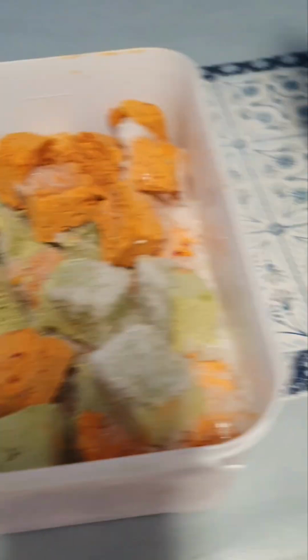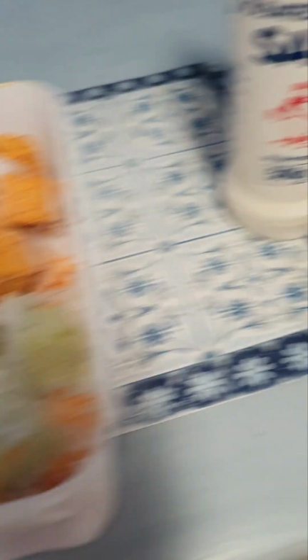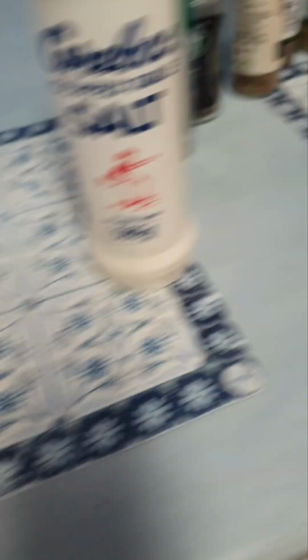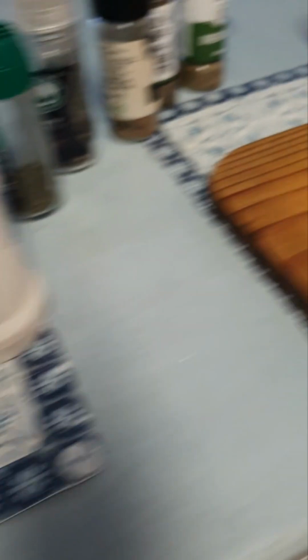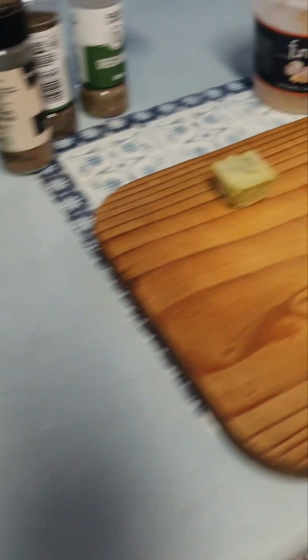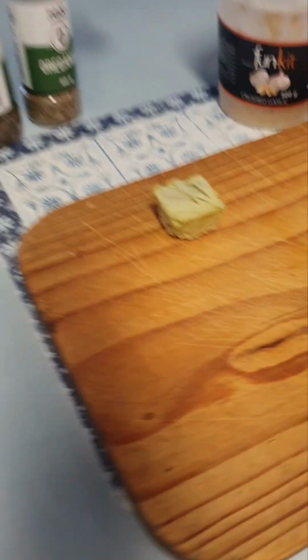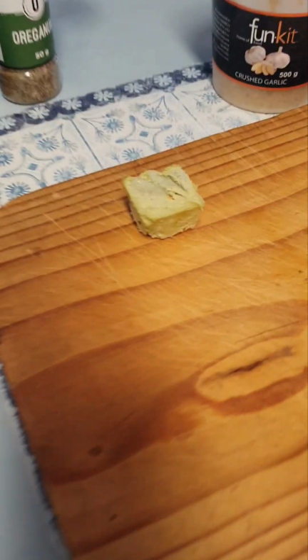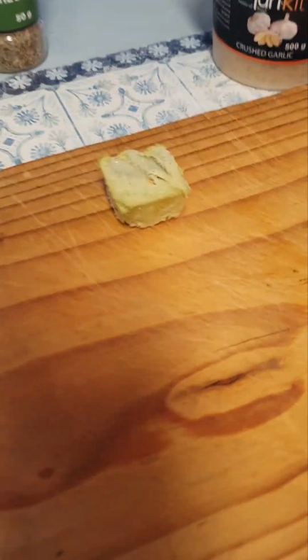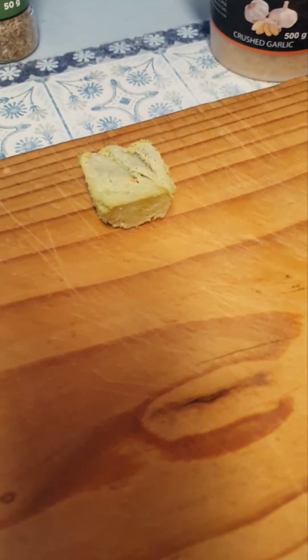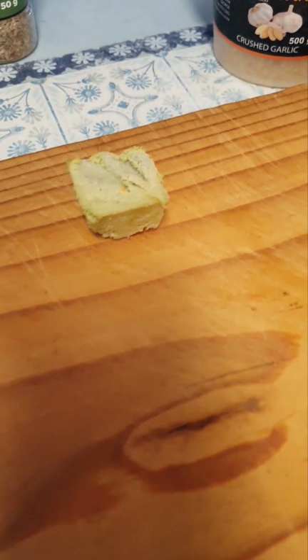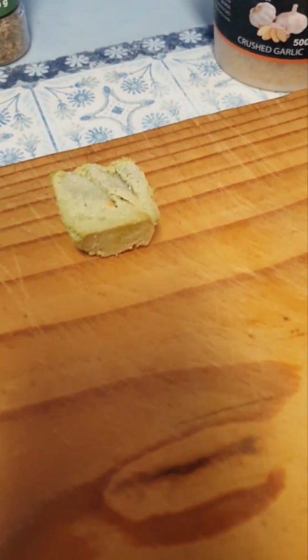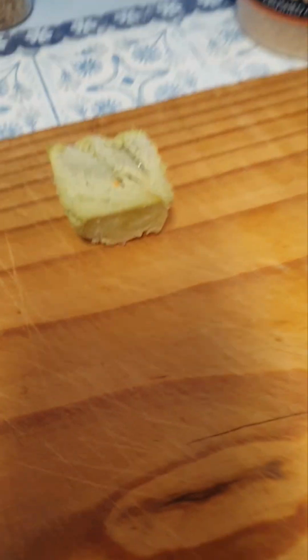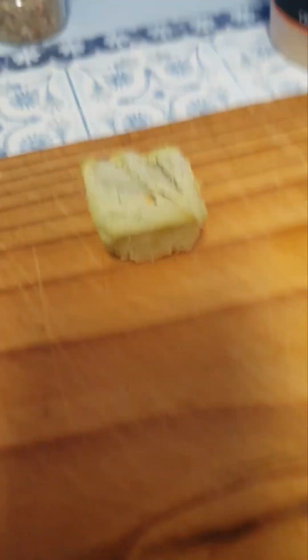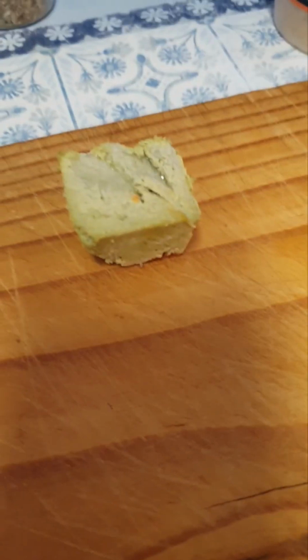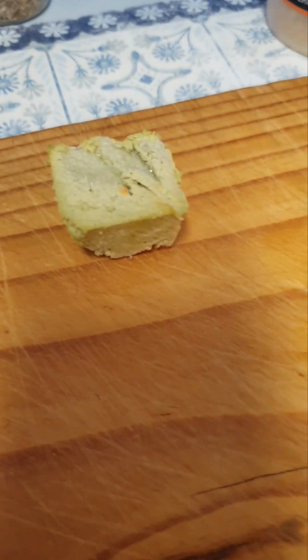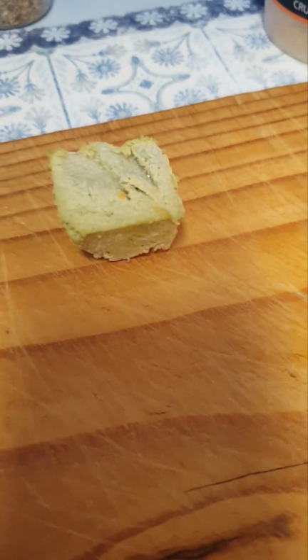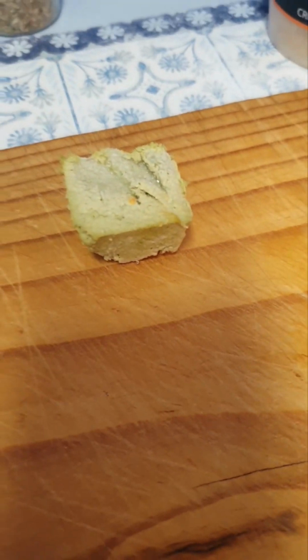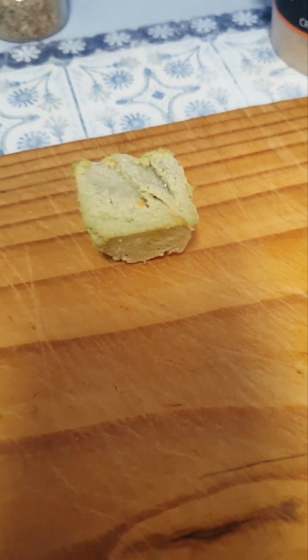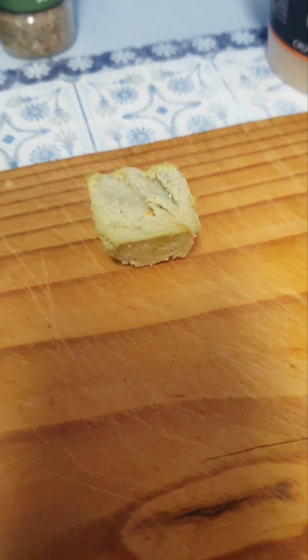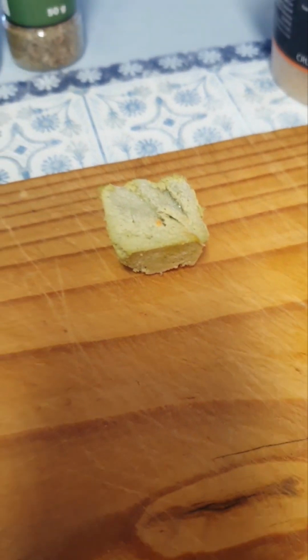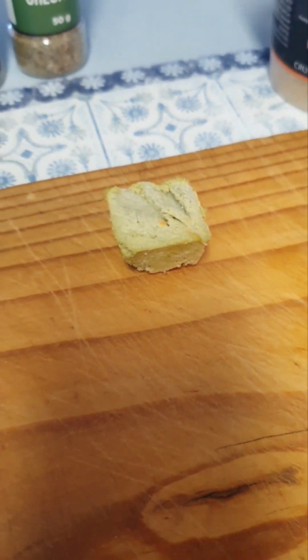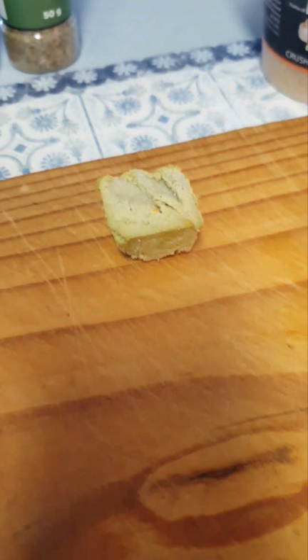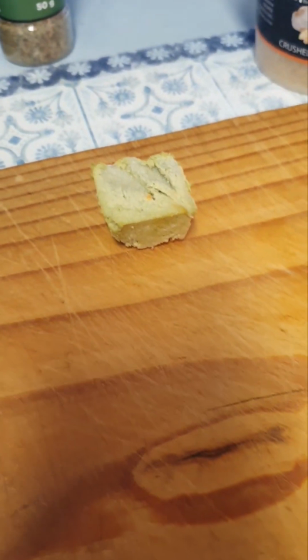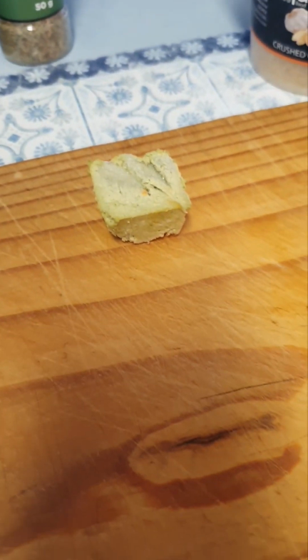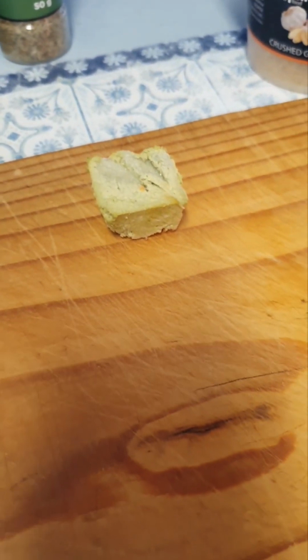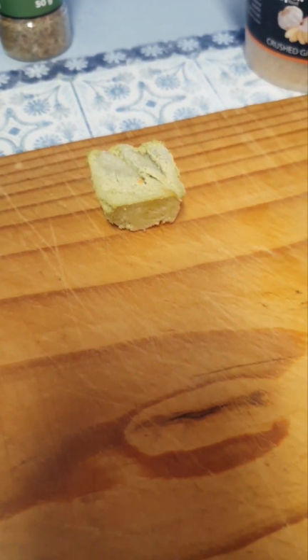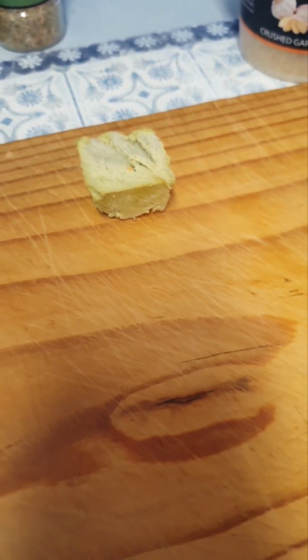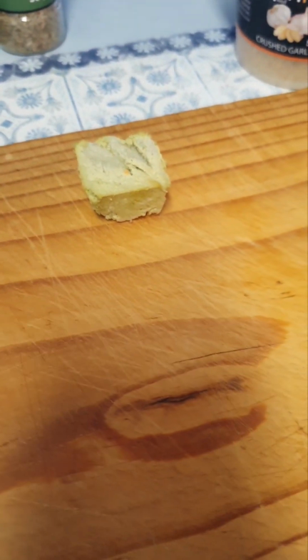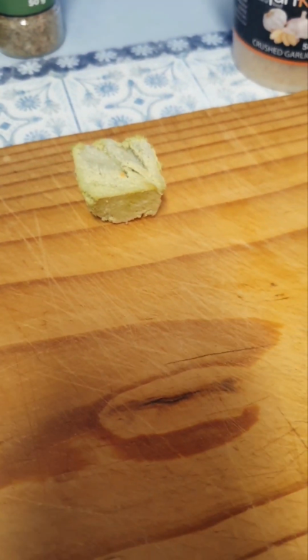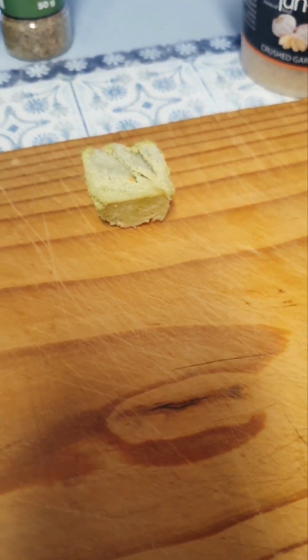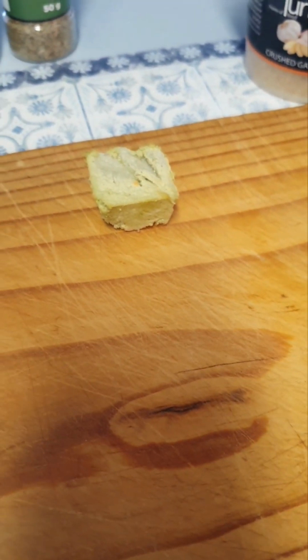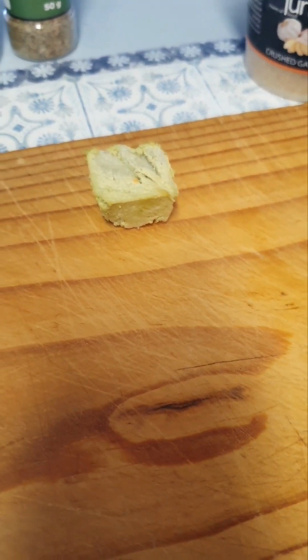And today I'm making chicken, so I'm using a cube of the green paste.